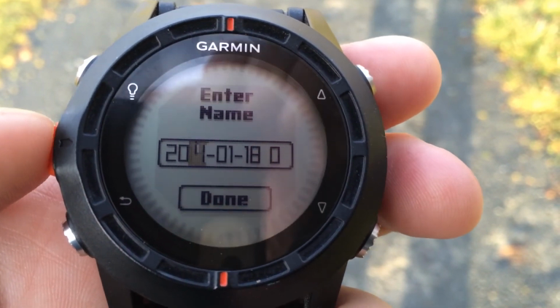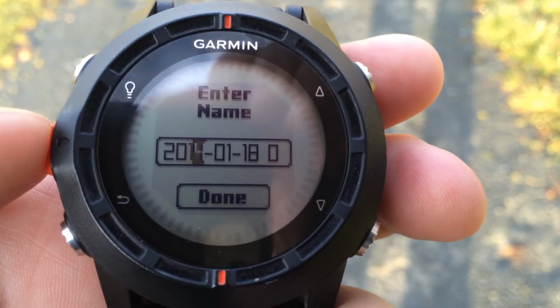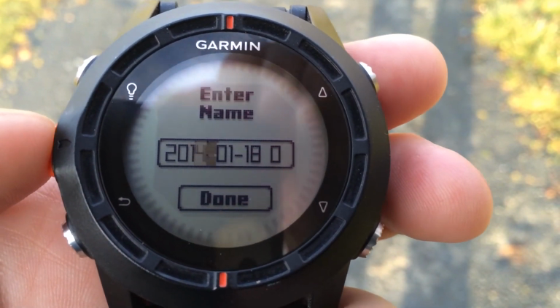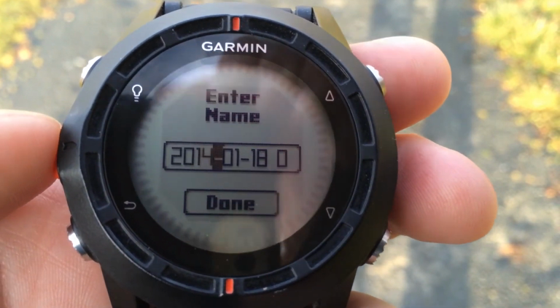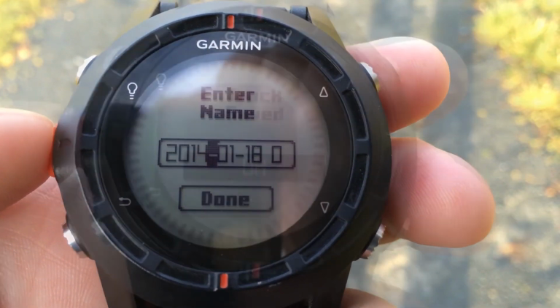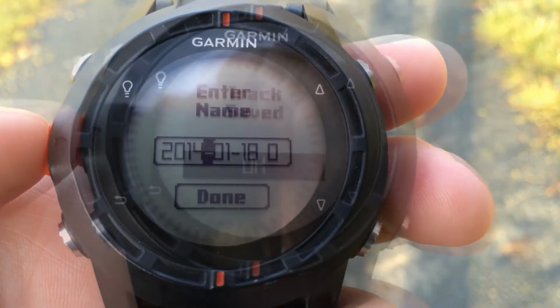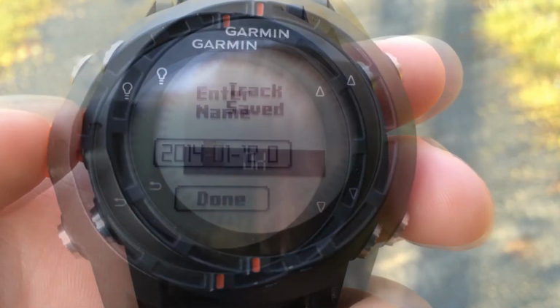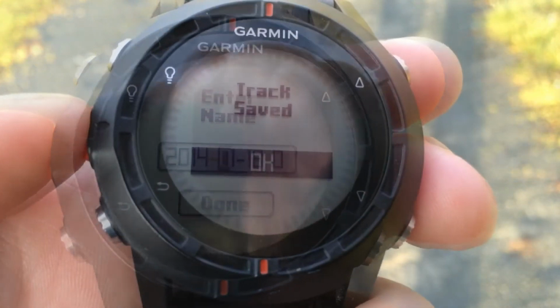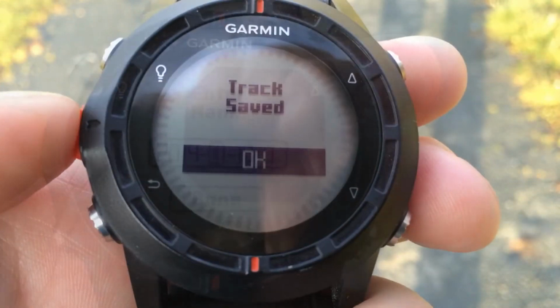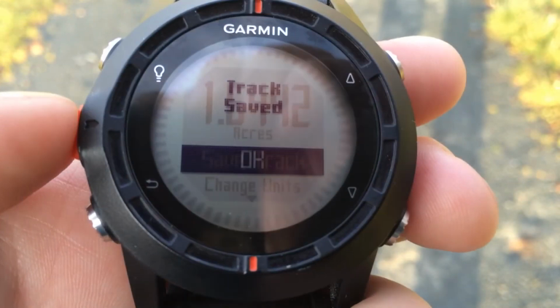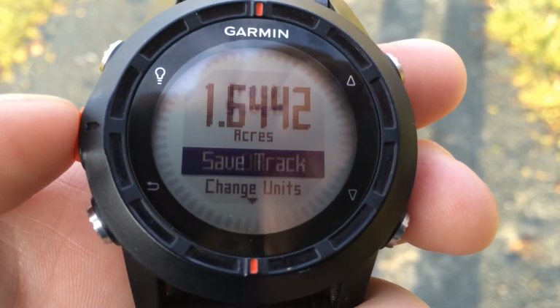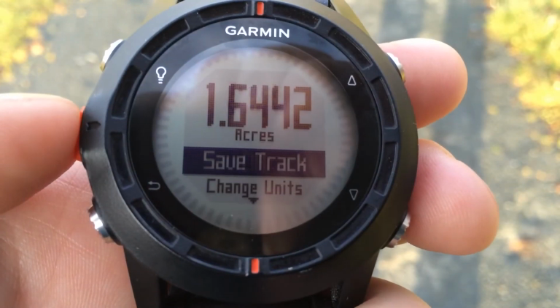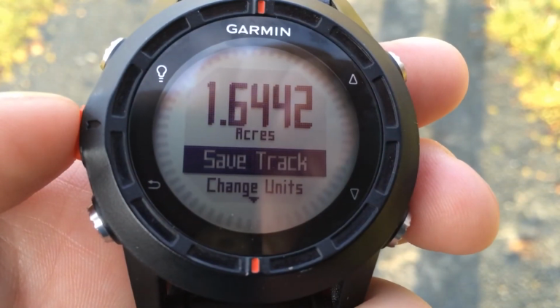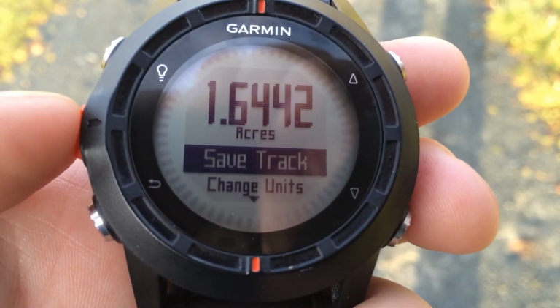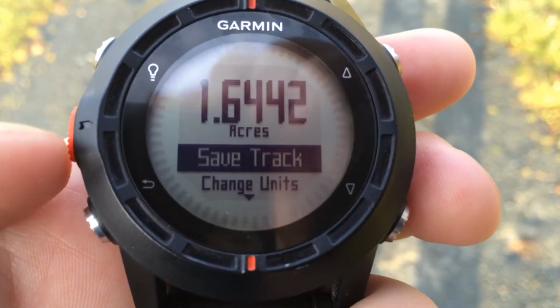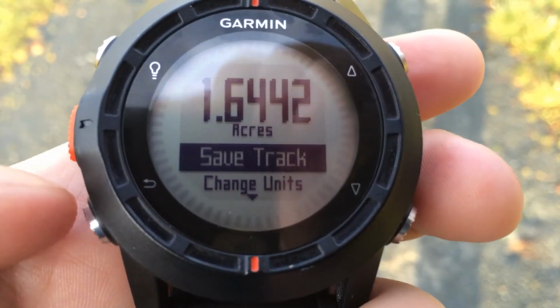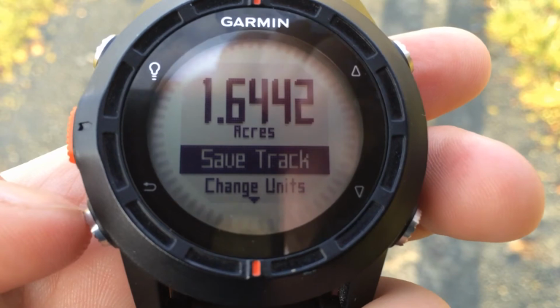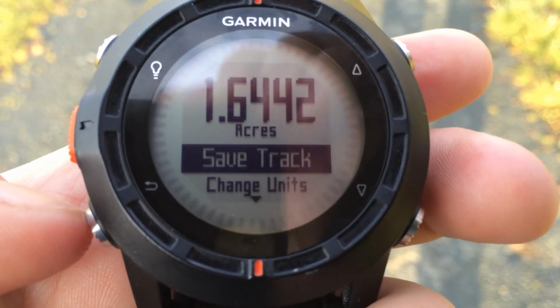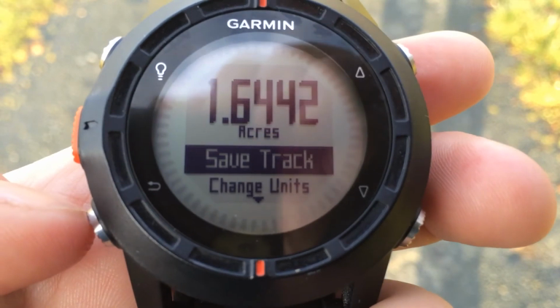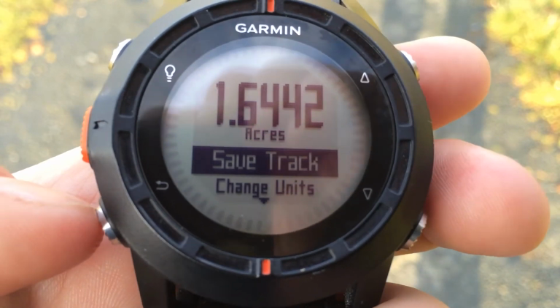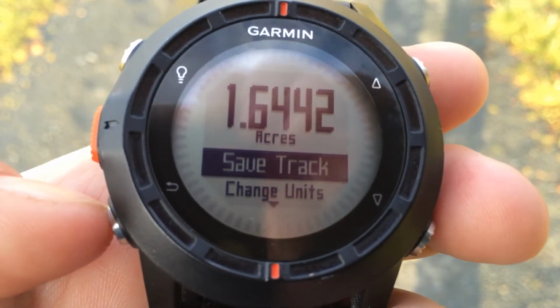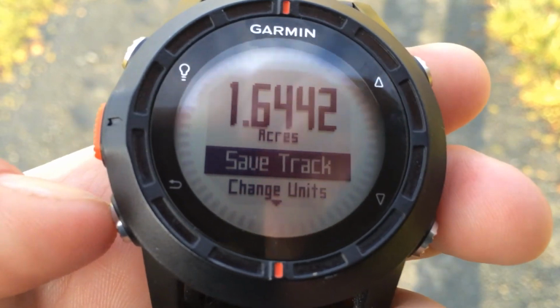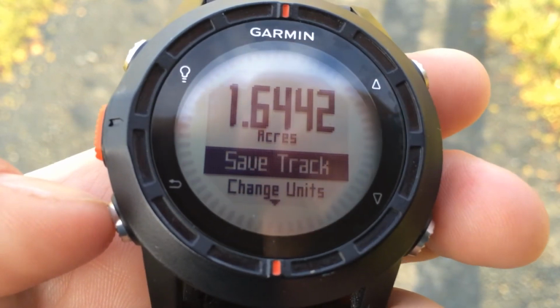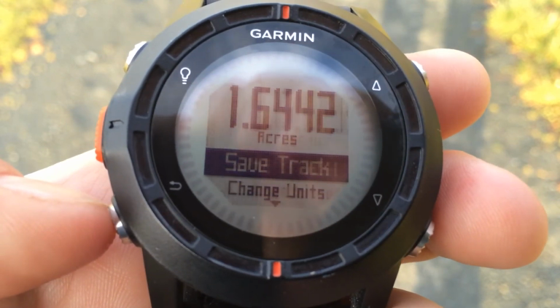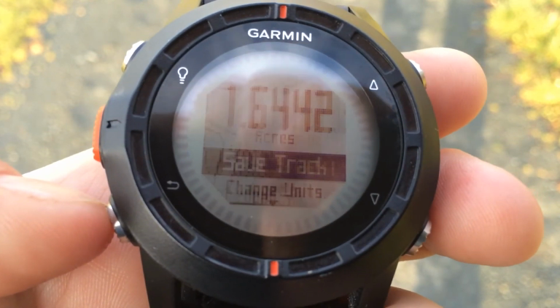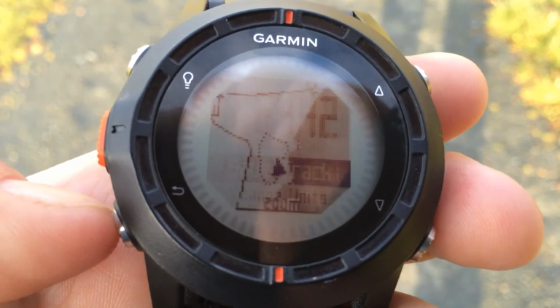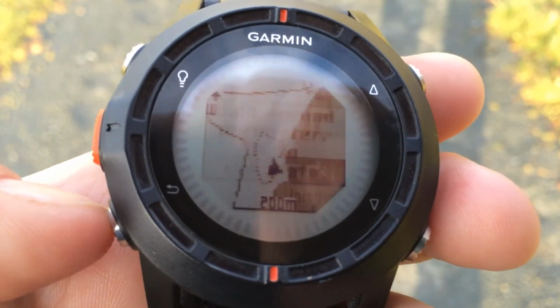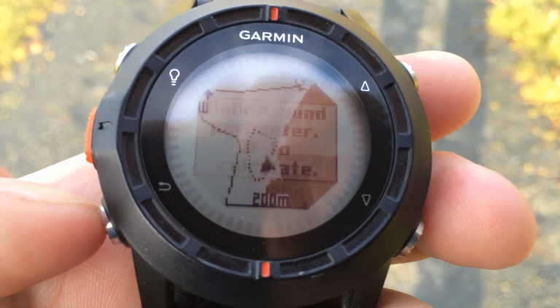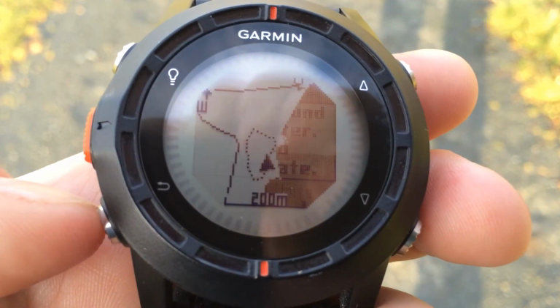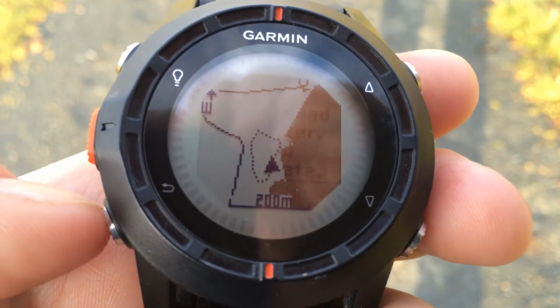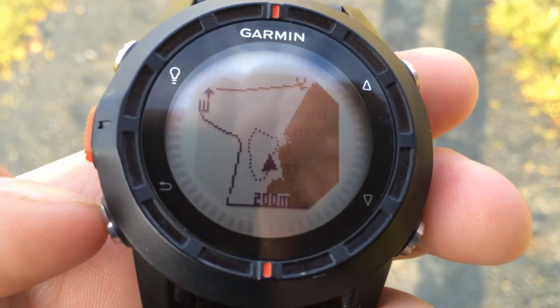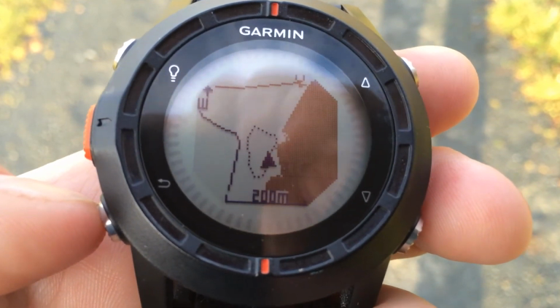And there you go — area calculation on the Garmin Fenix.